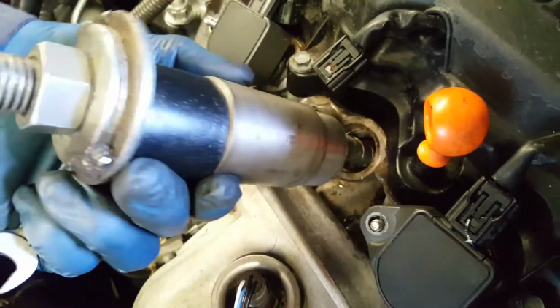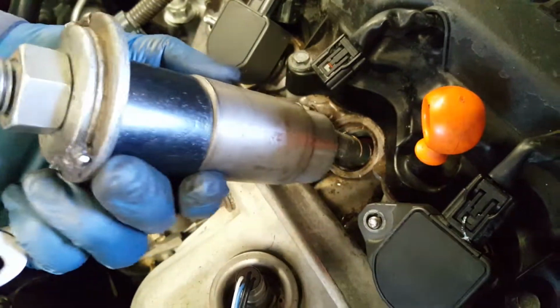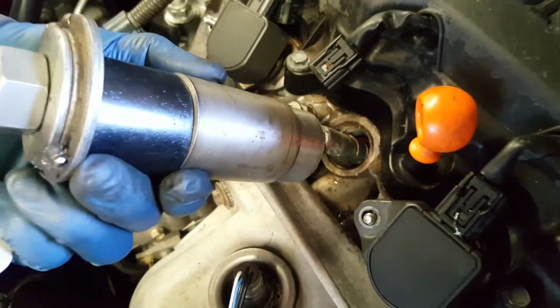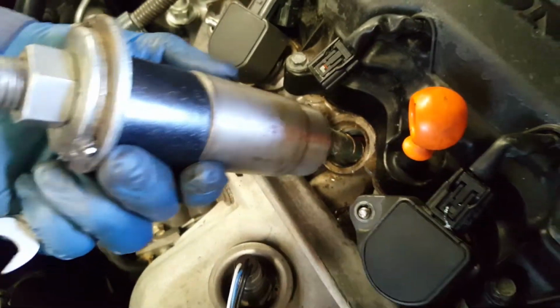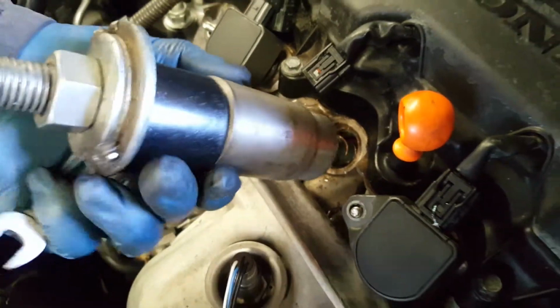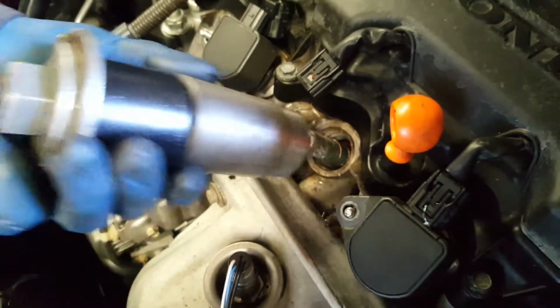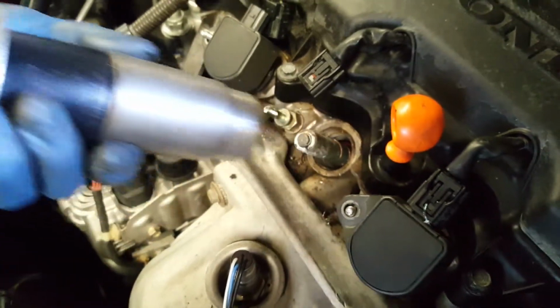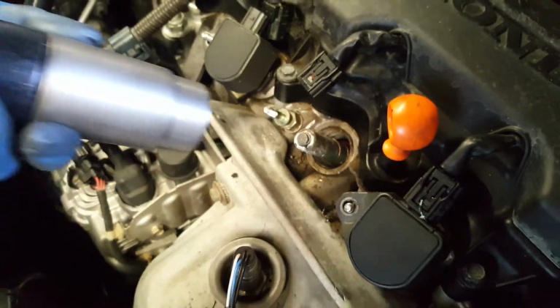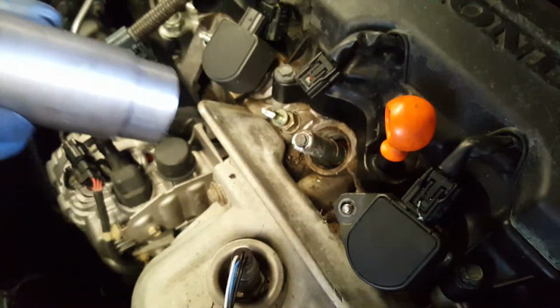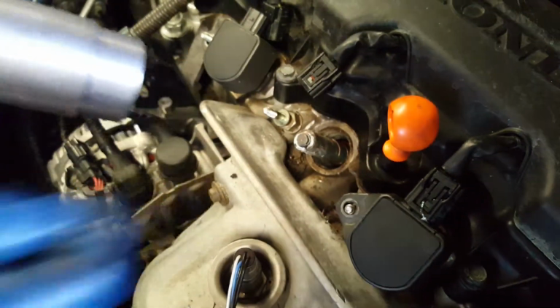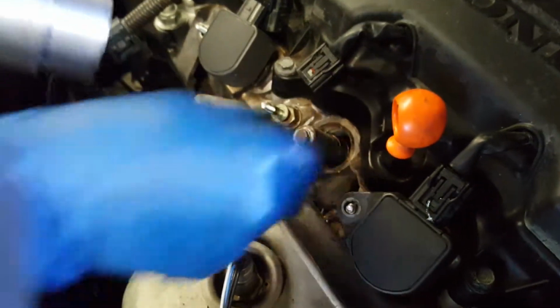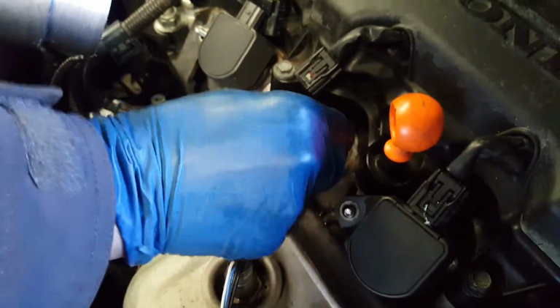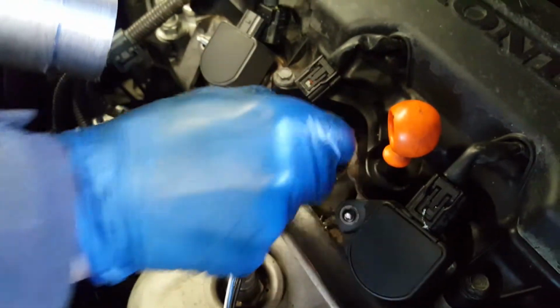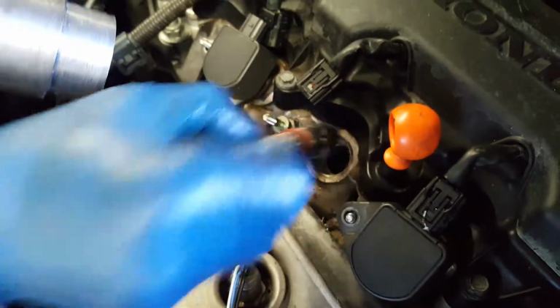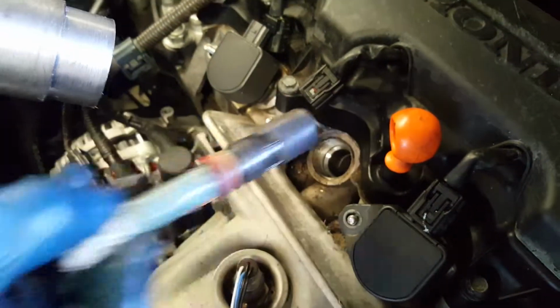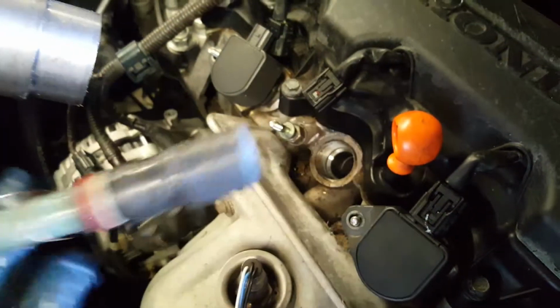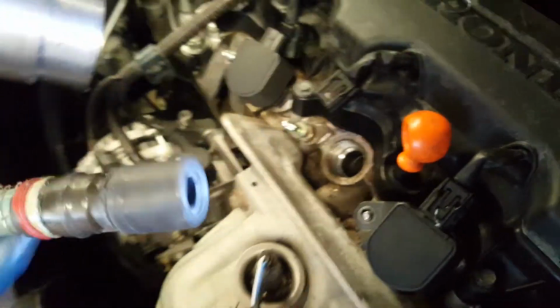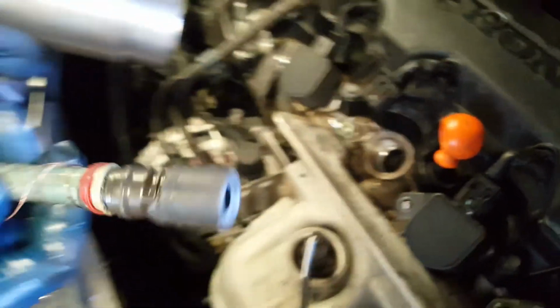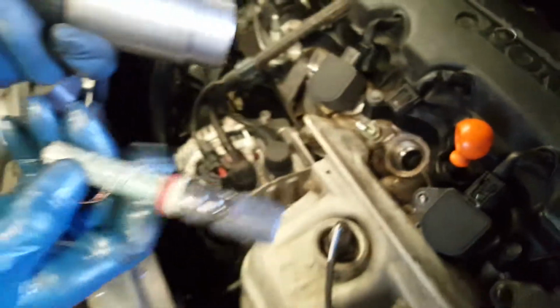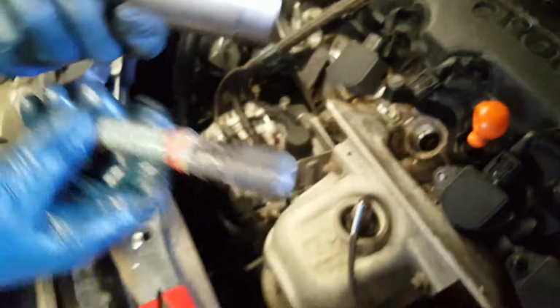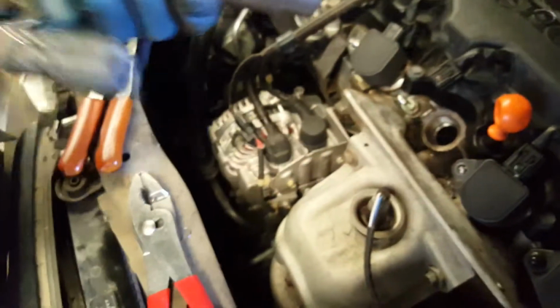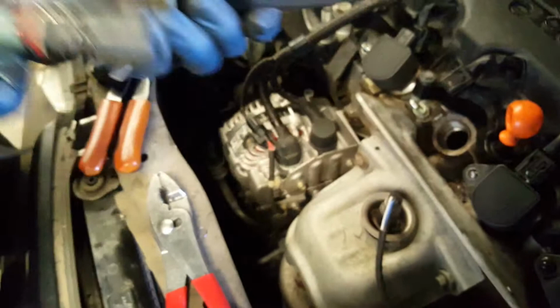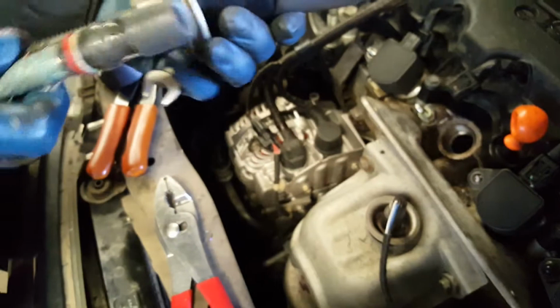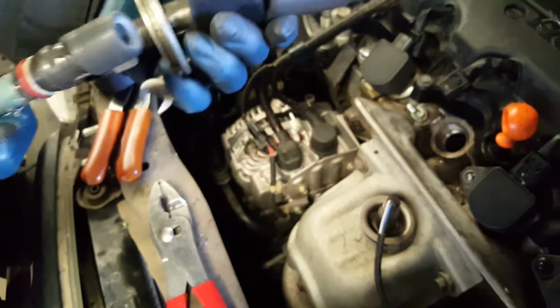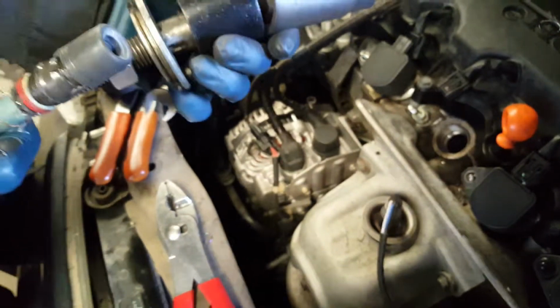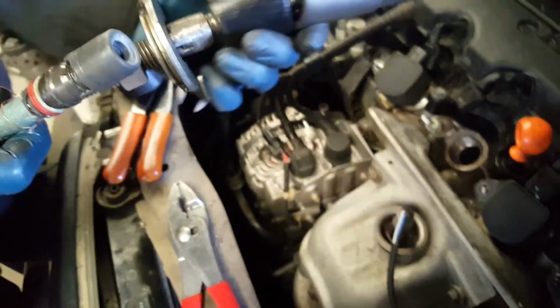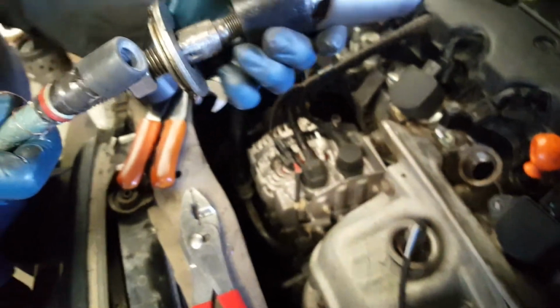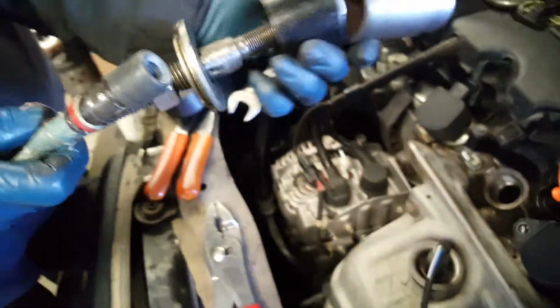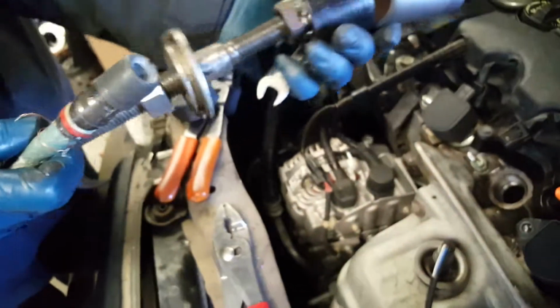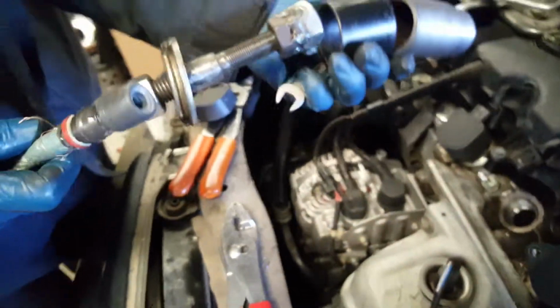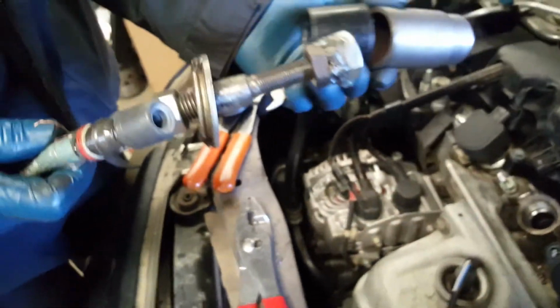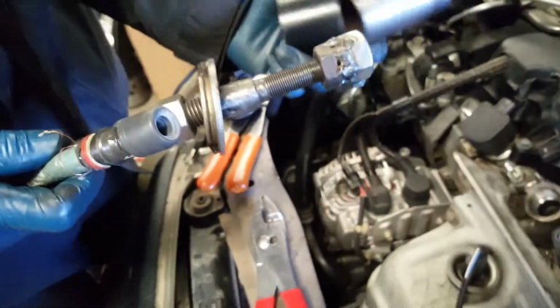We already did this so it came out by itself, but that's what we had to do to get that last part of the coil off.